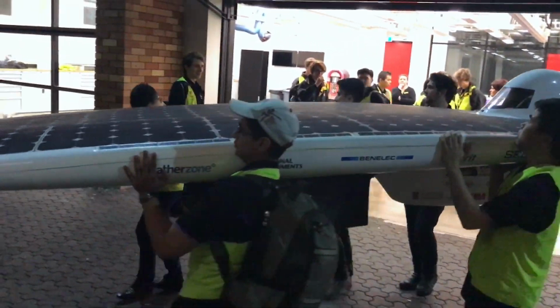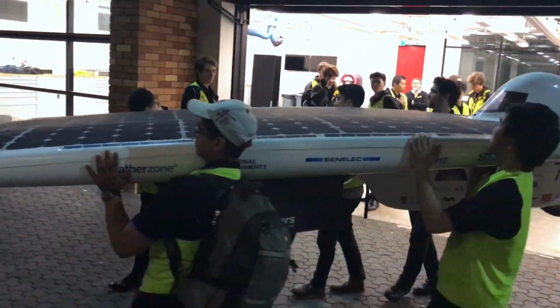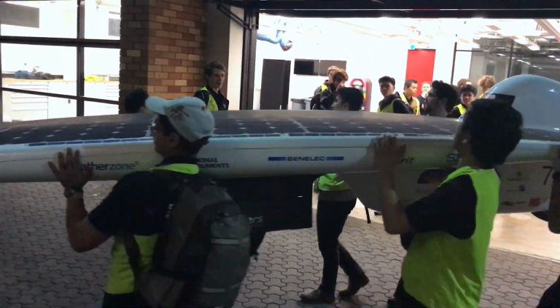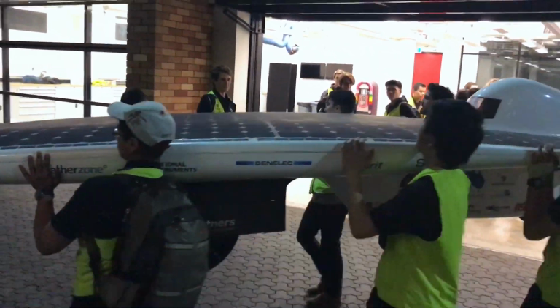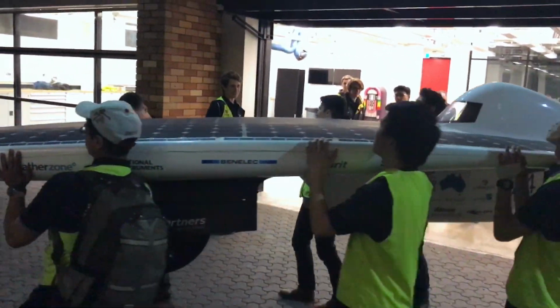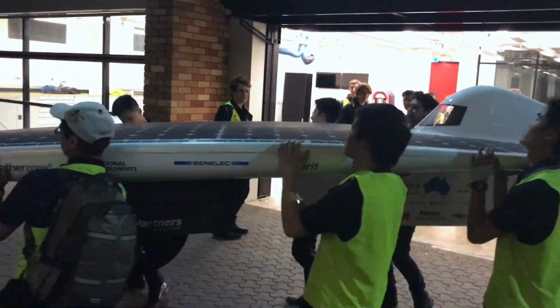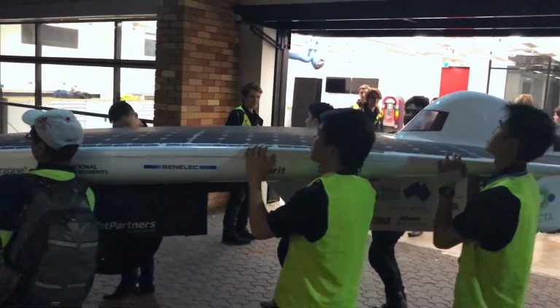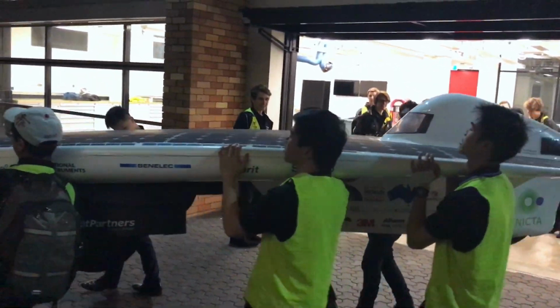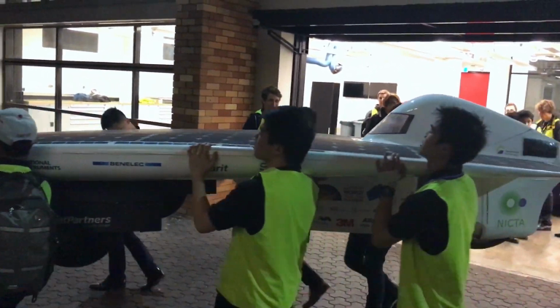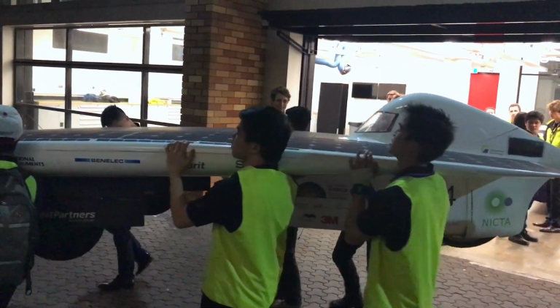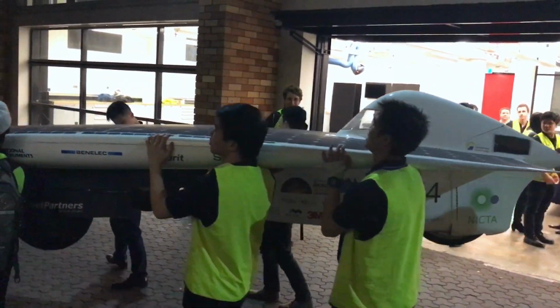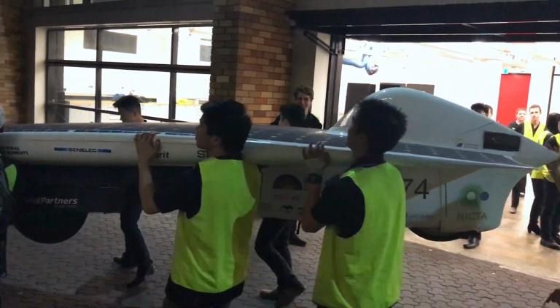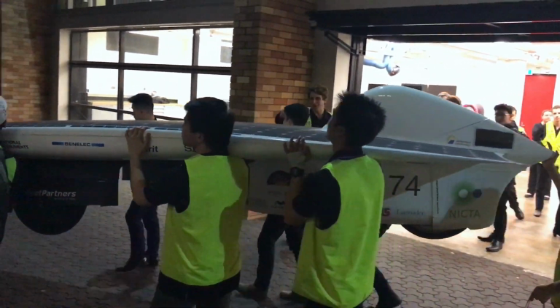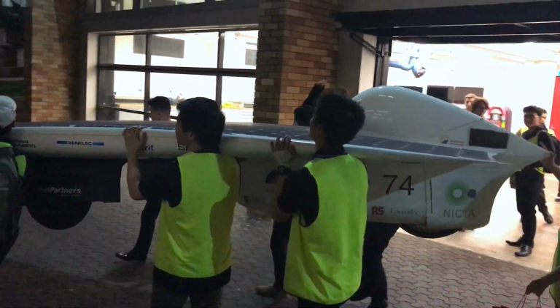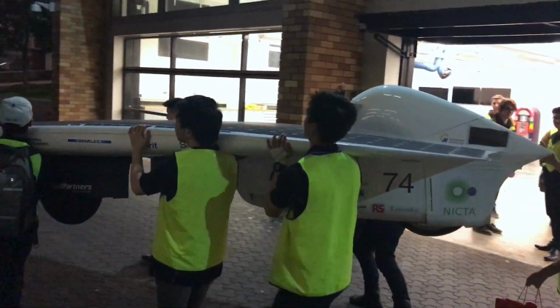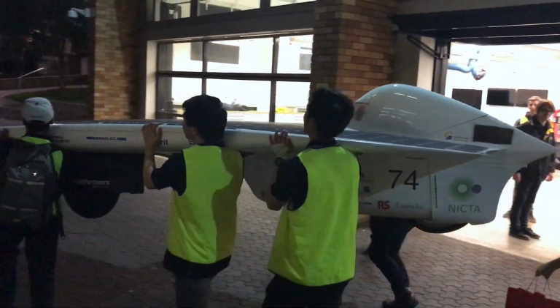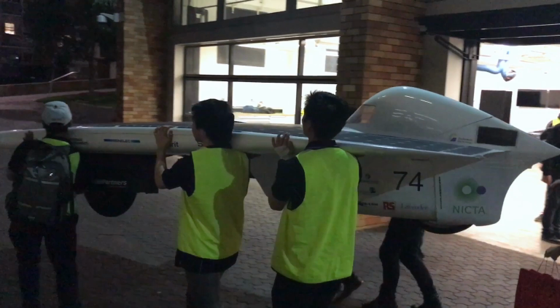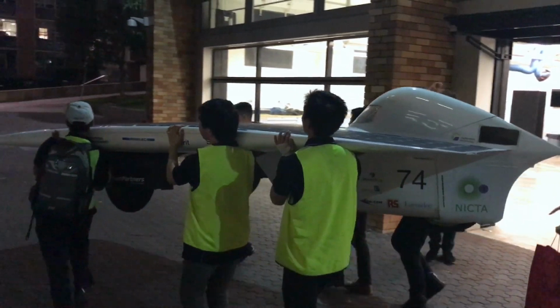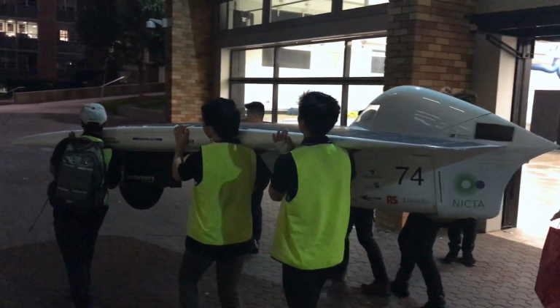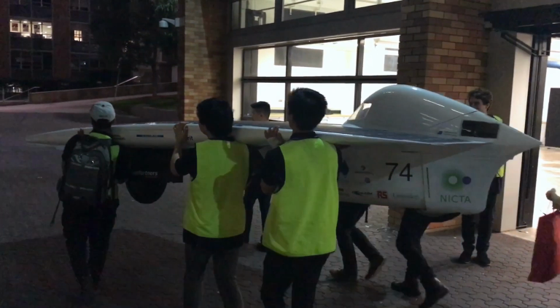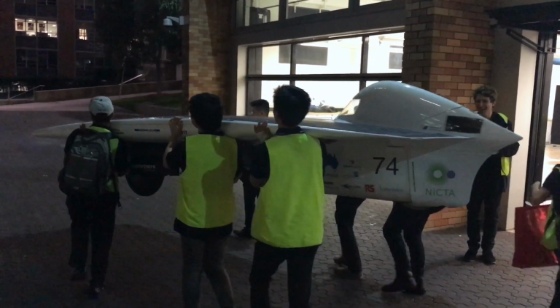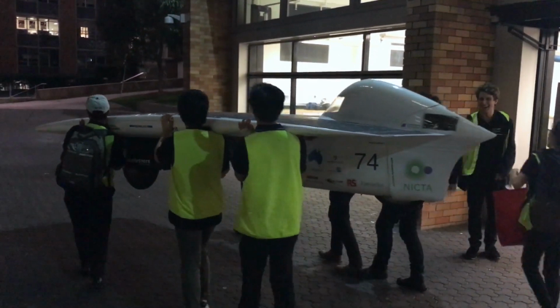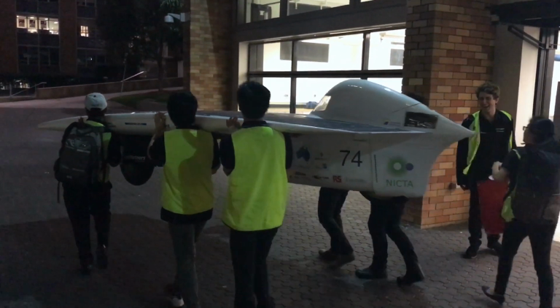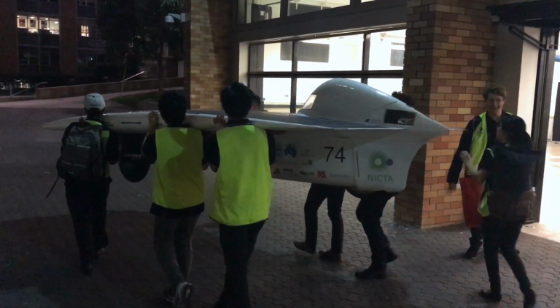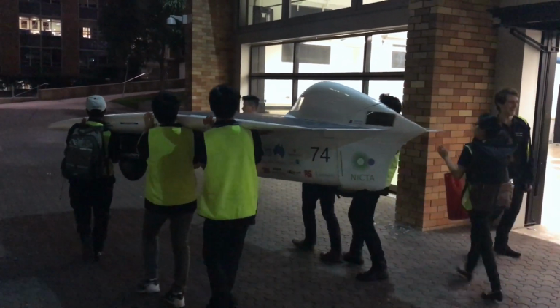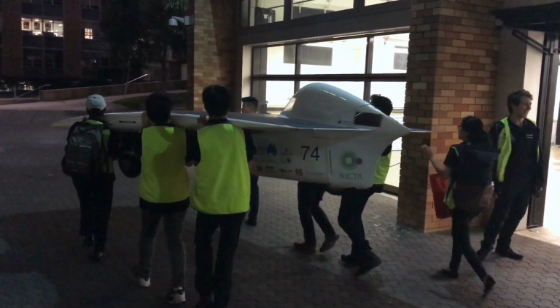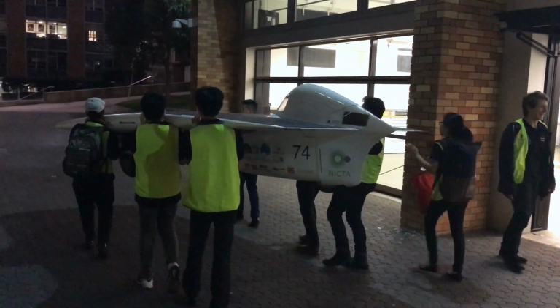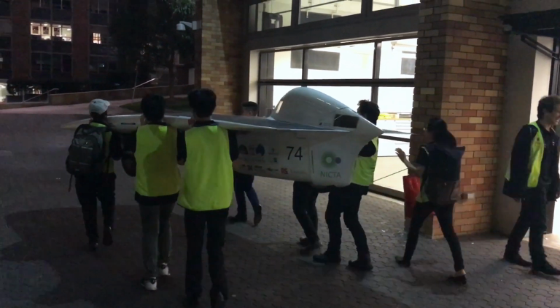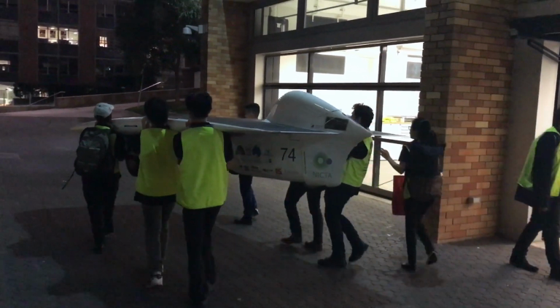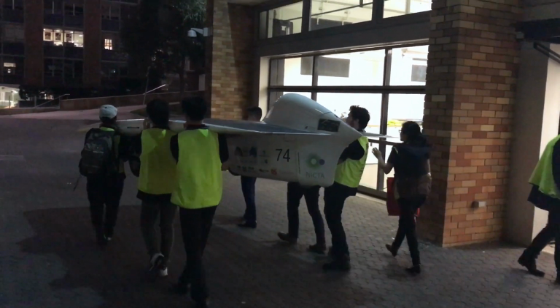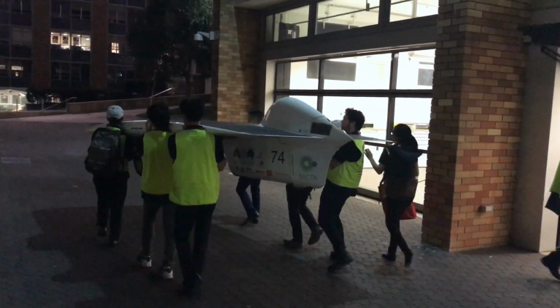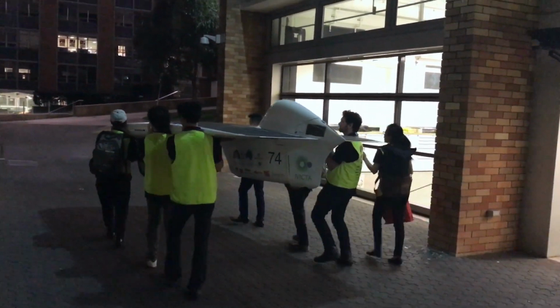That's very cool. Let me know if you guys can slow down. That's a solar car.